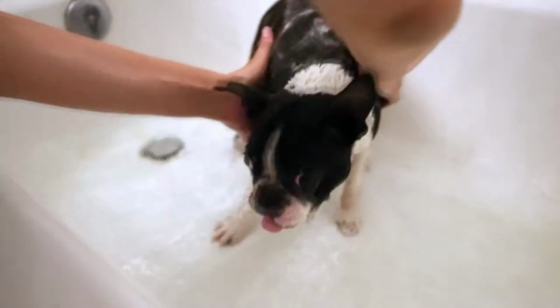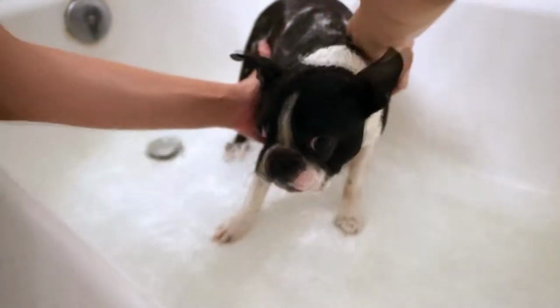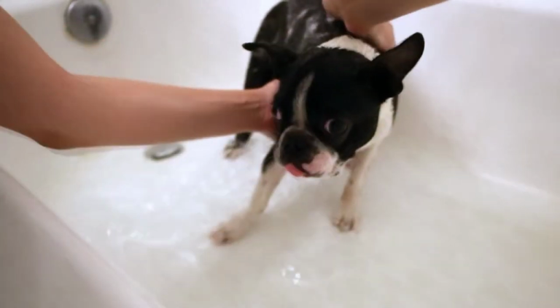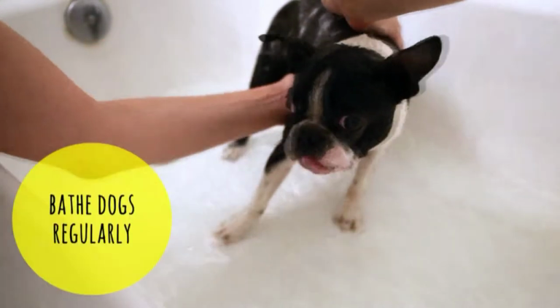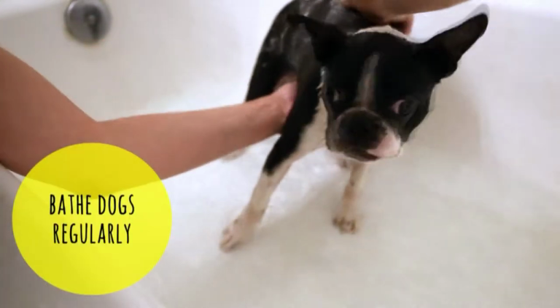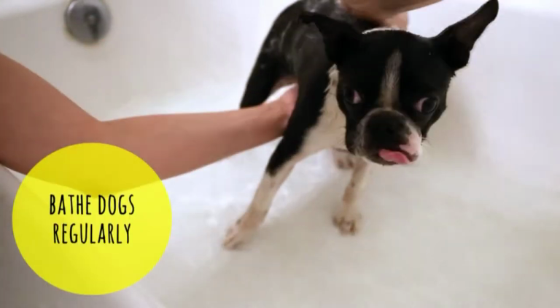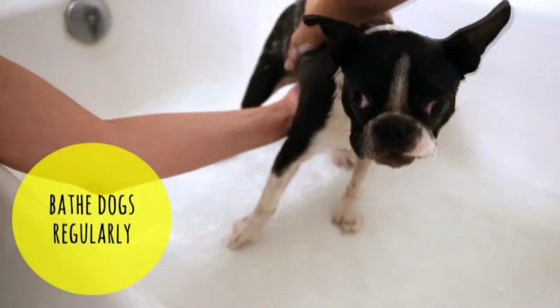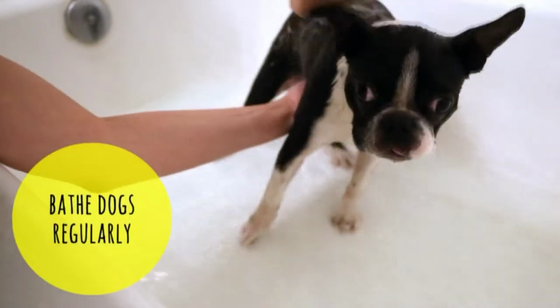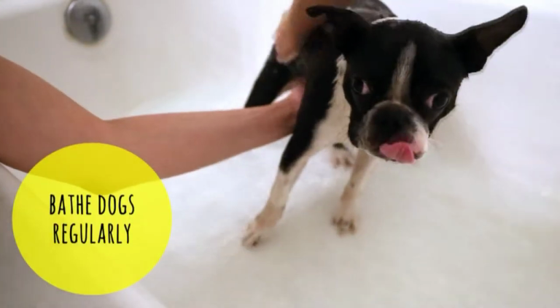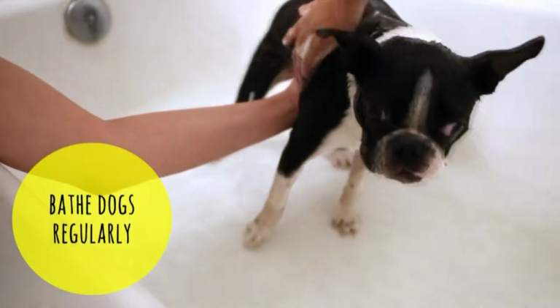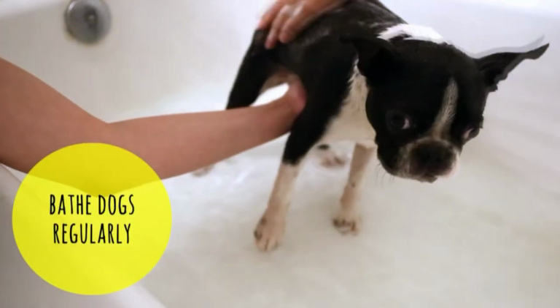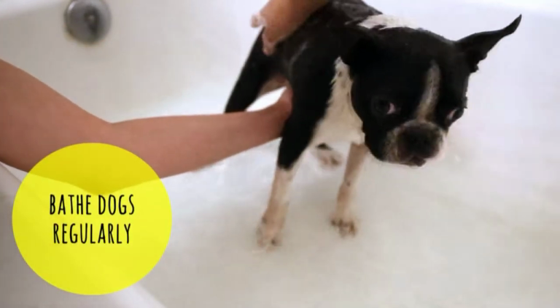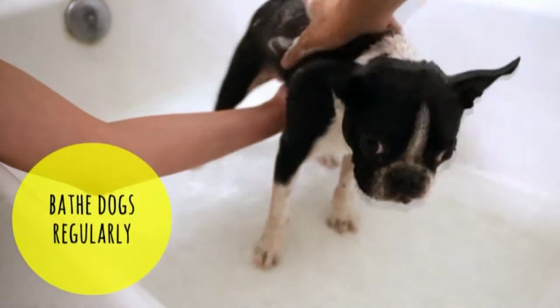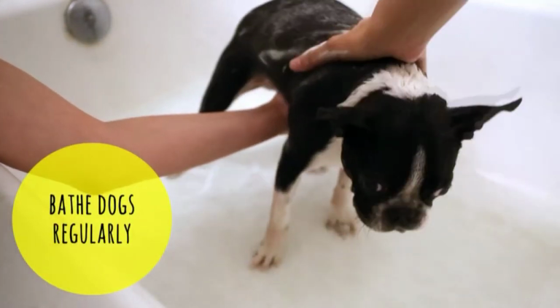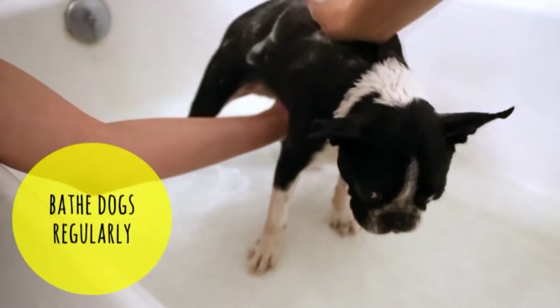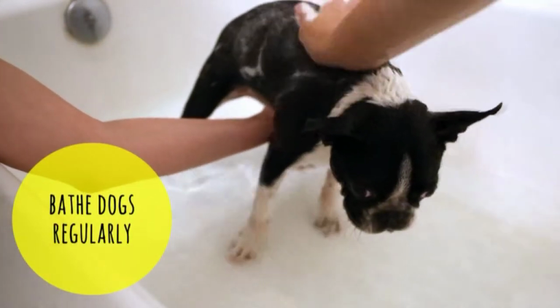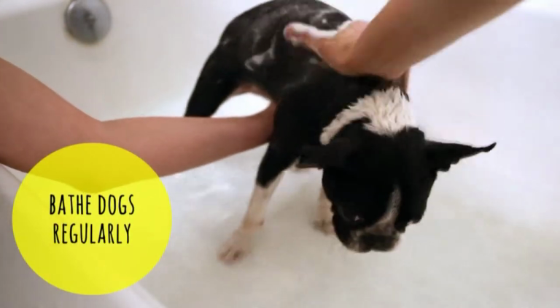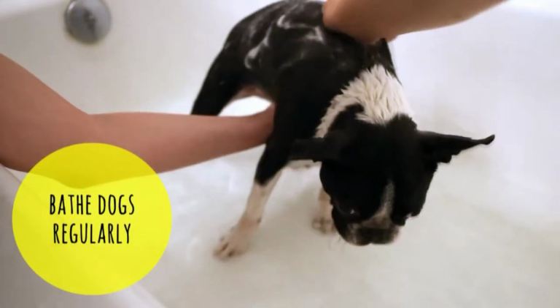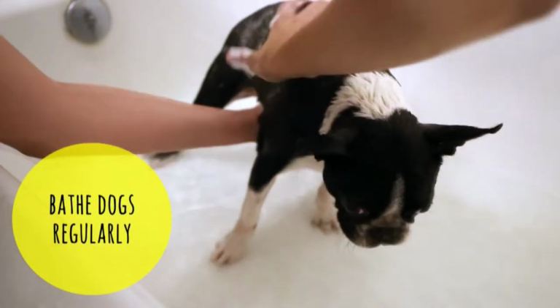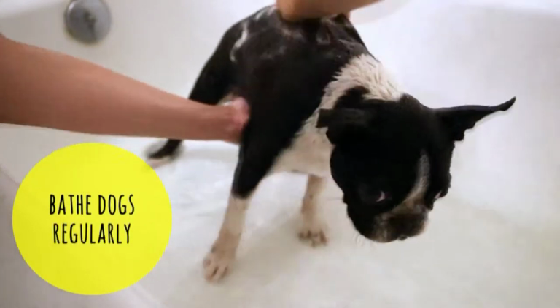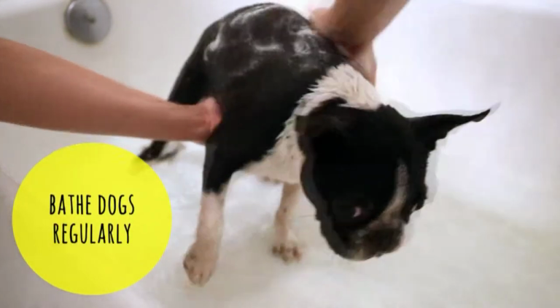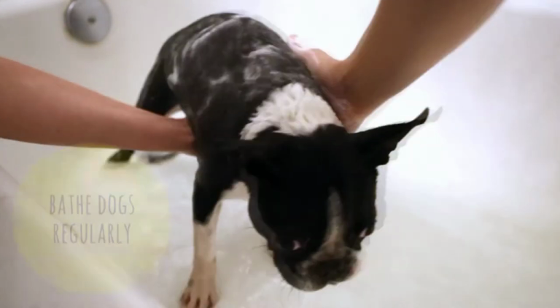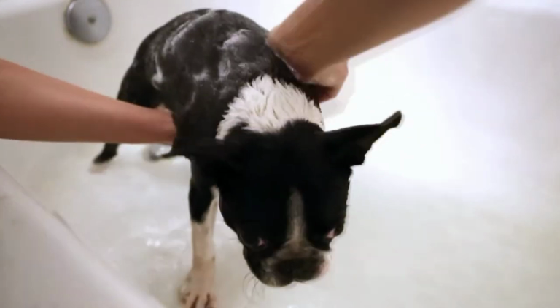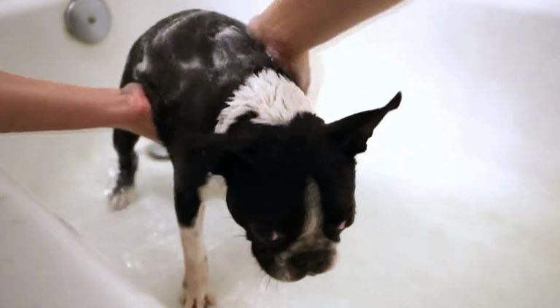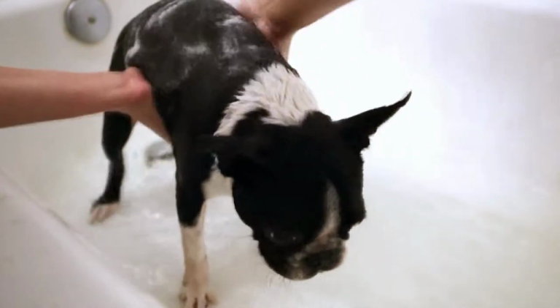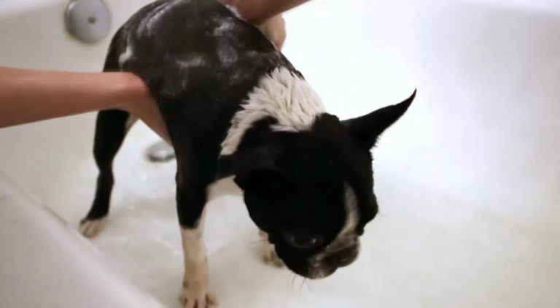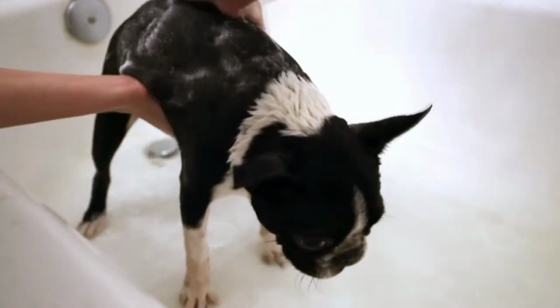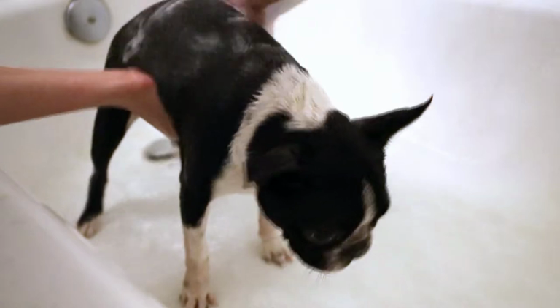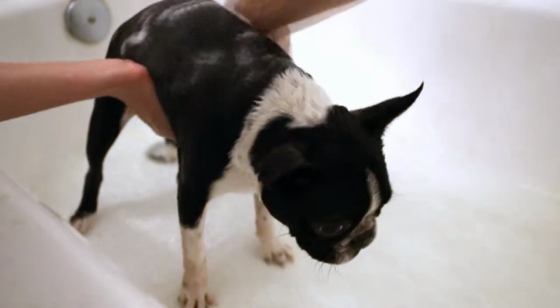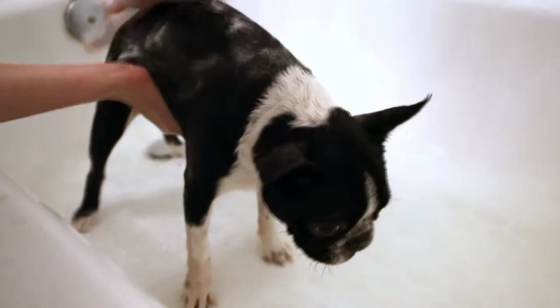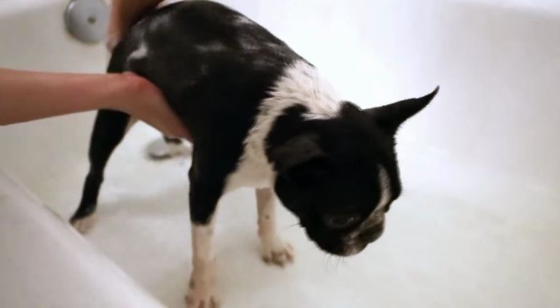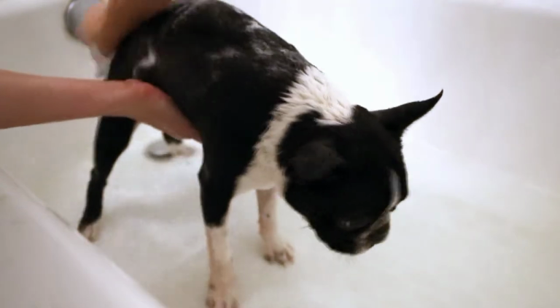Finally, bathe dogs regularly using a gentle shampoo that targets fleas and other pests.